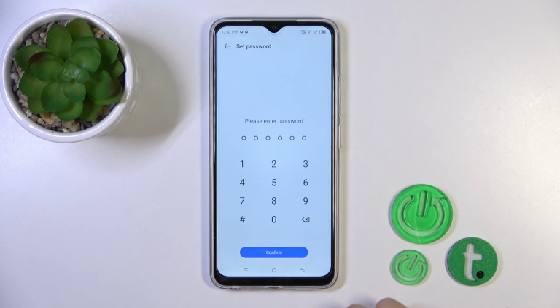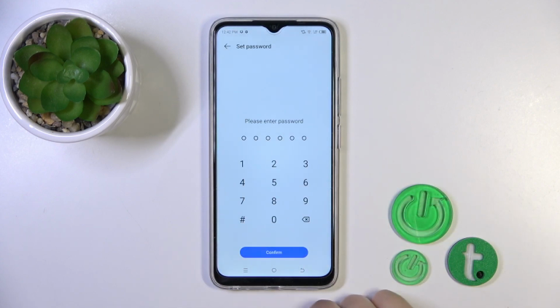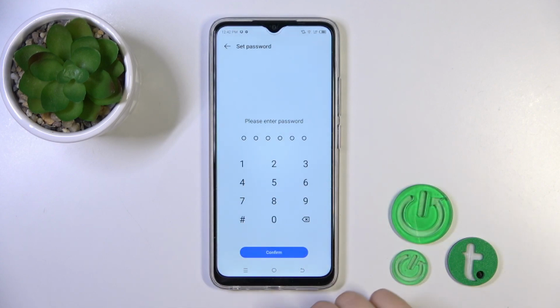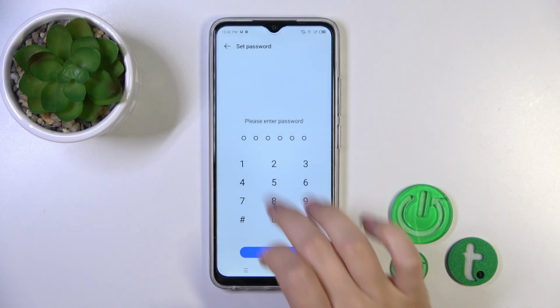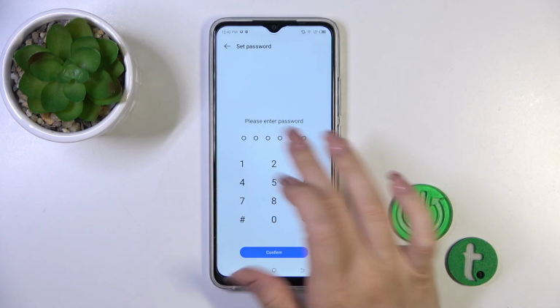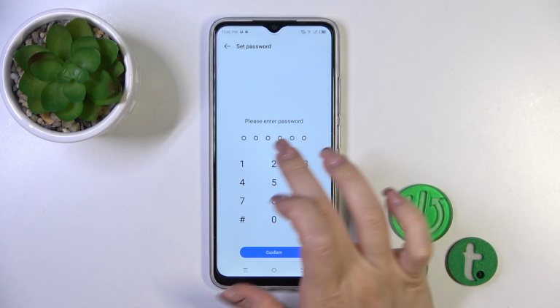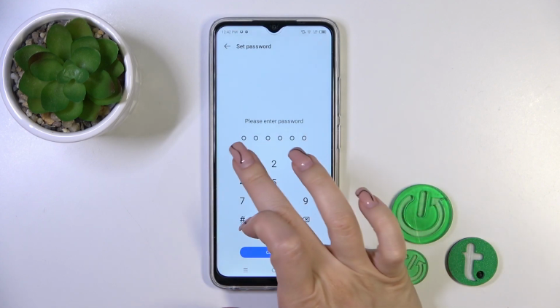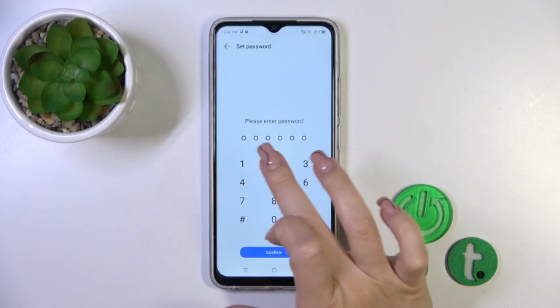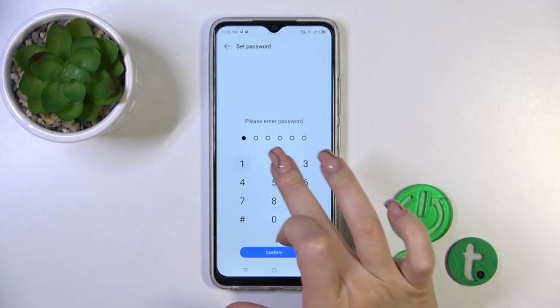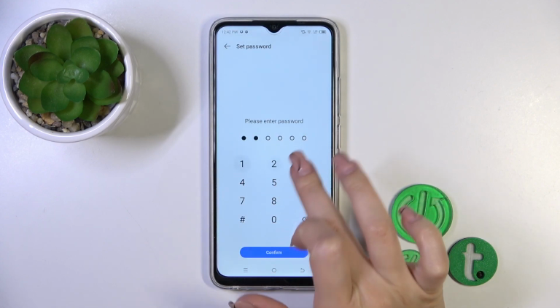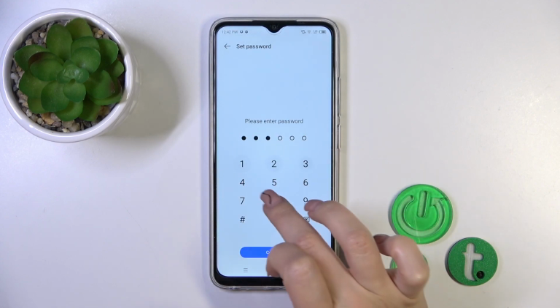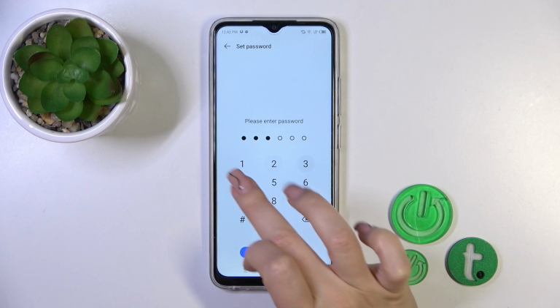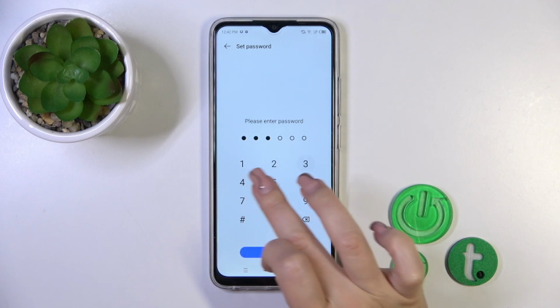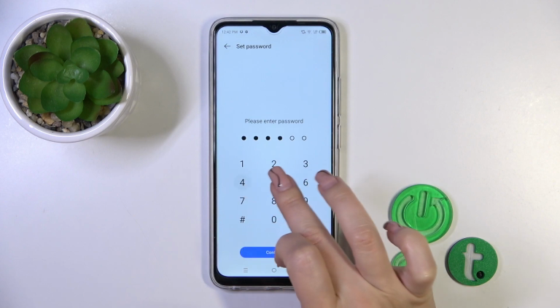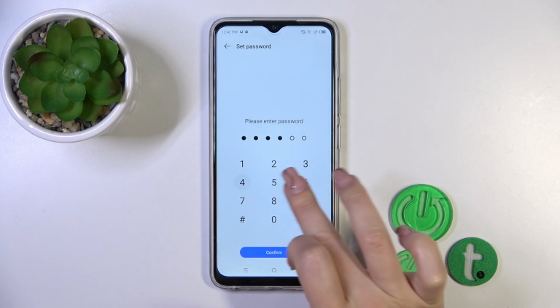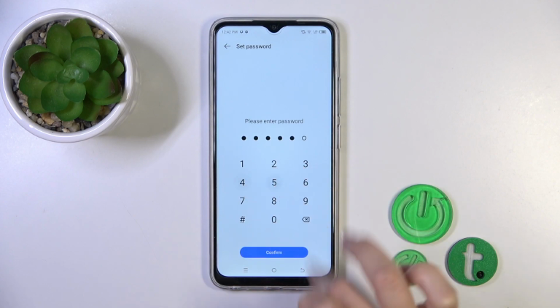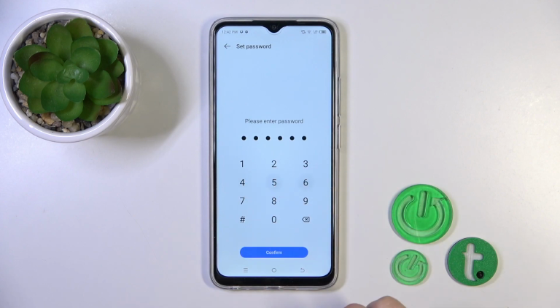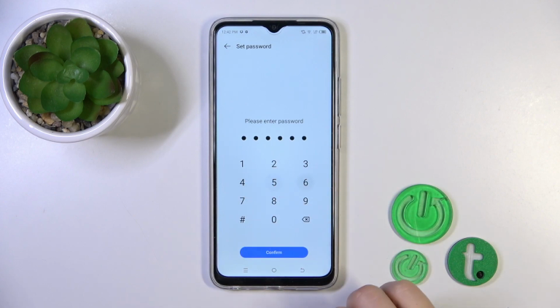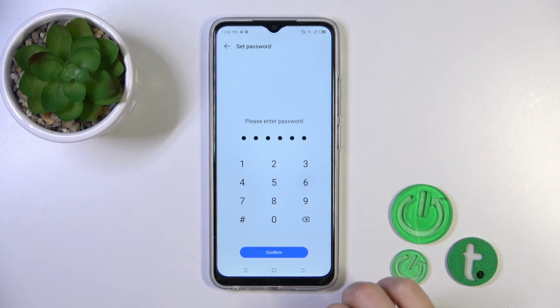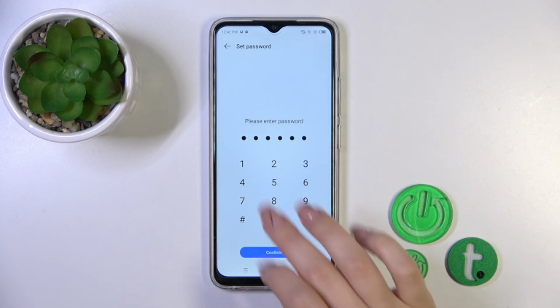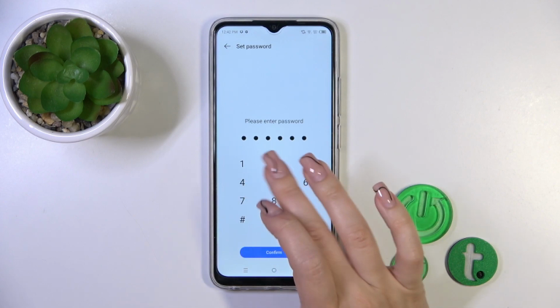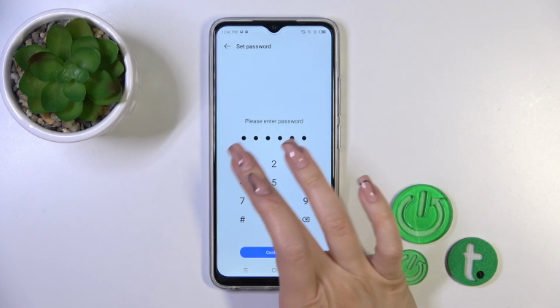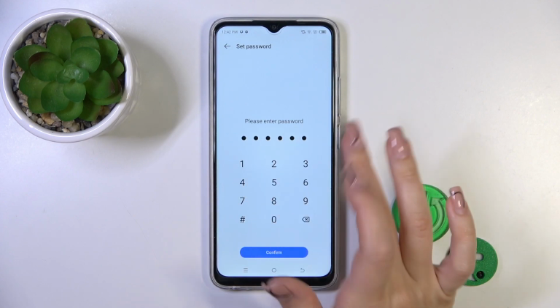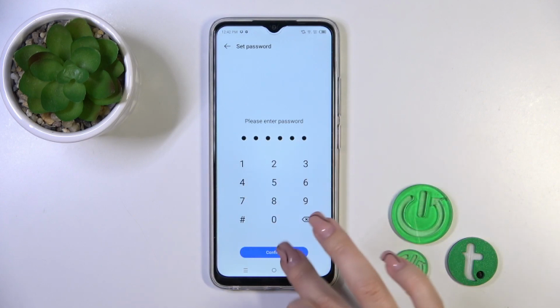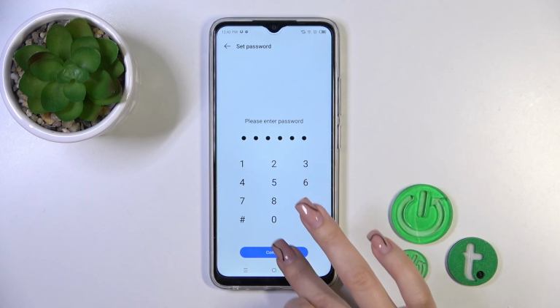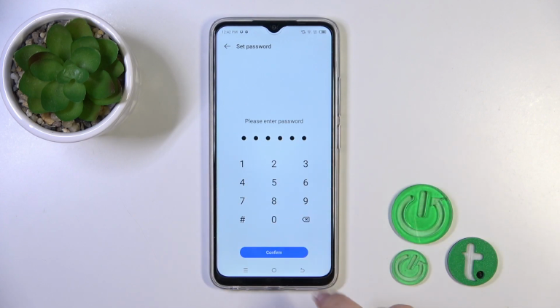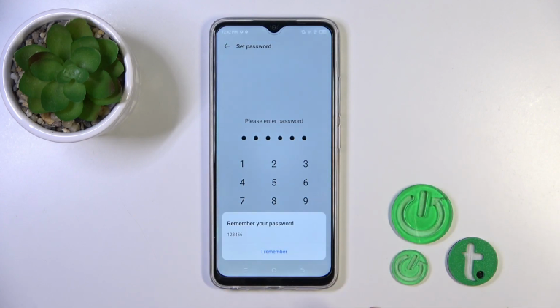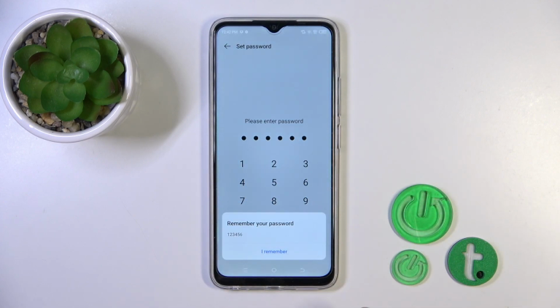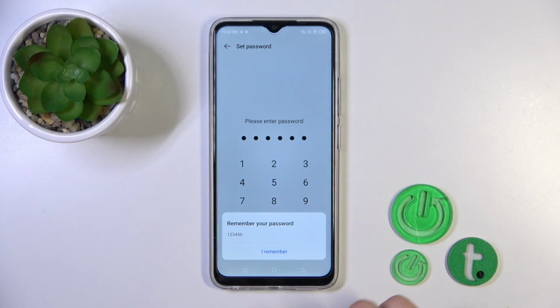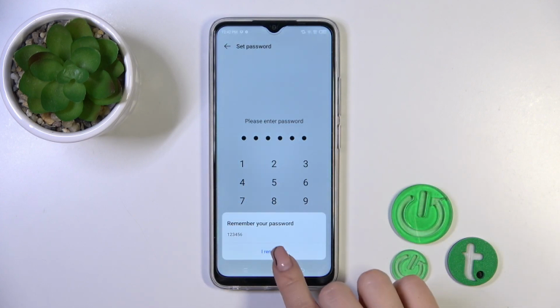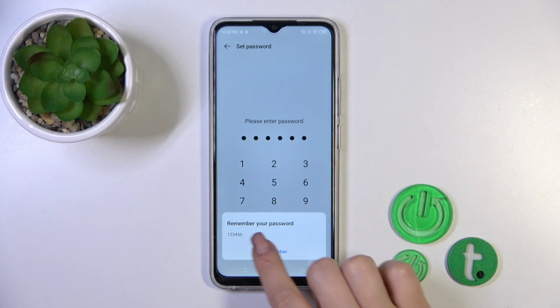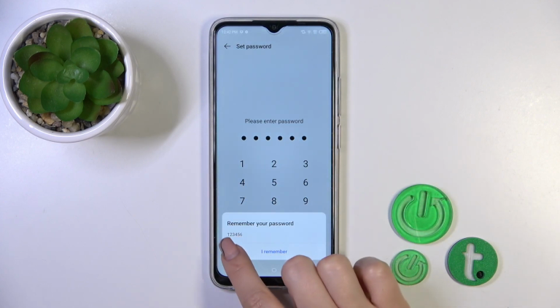Tap to start — we should enter the password. Let's use a password from 1 to 6. Confirm.